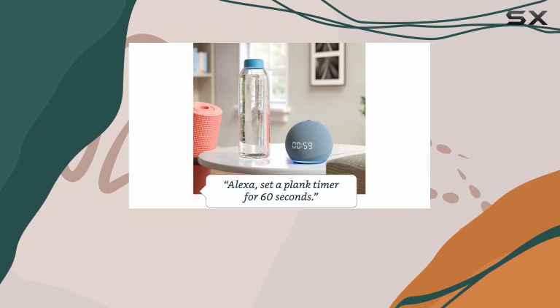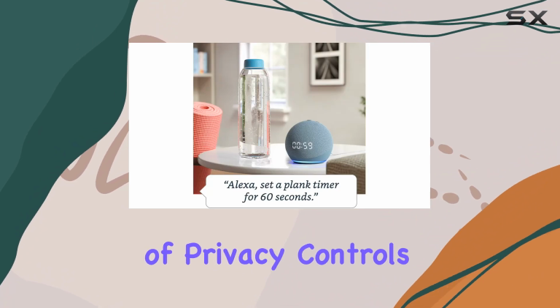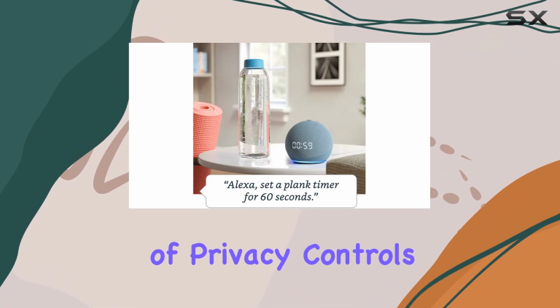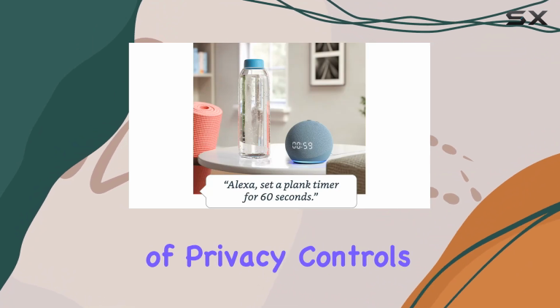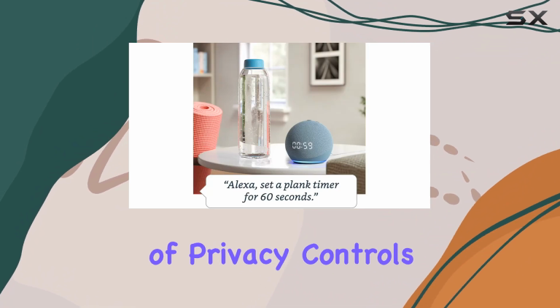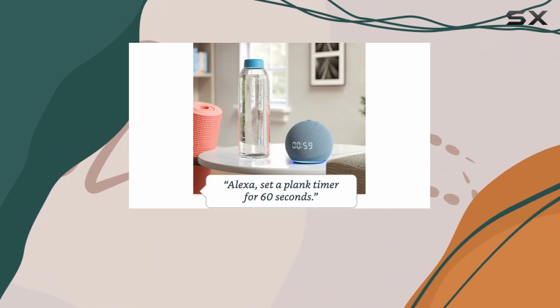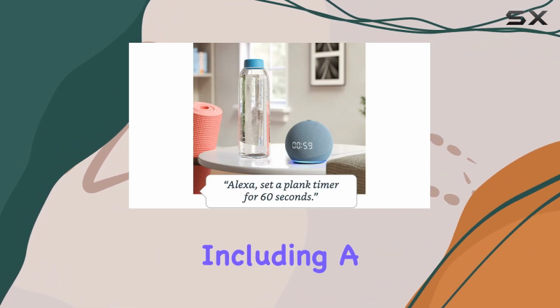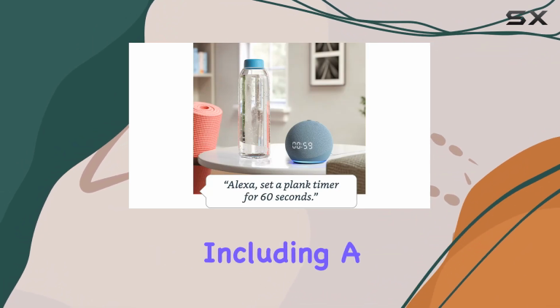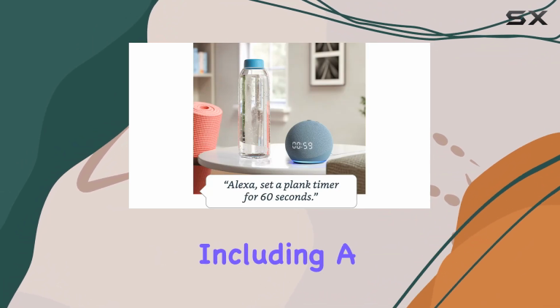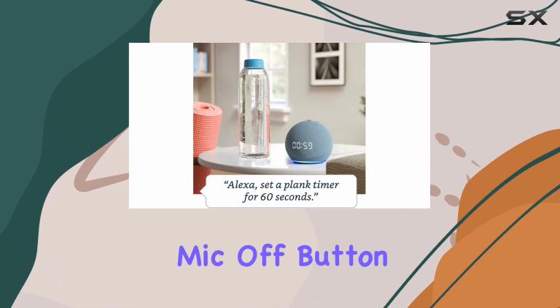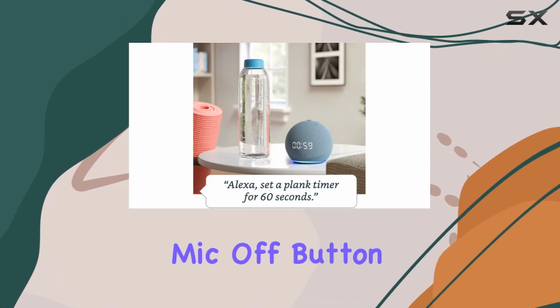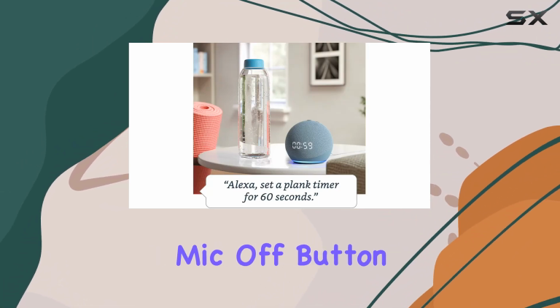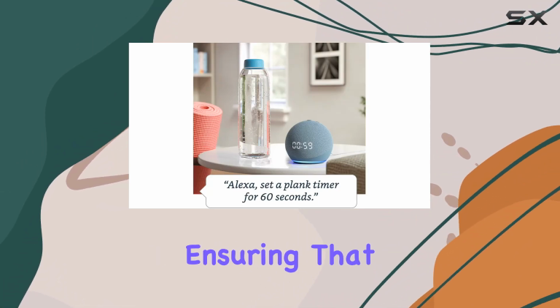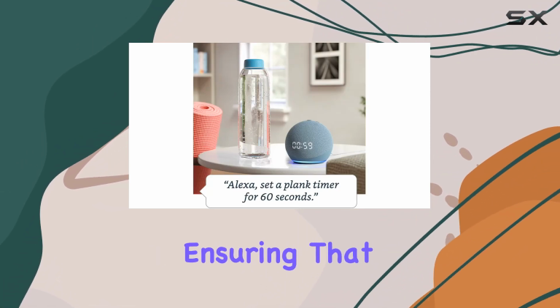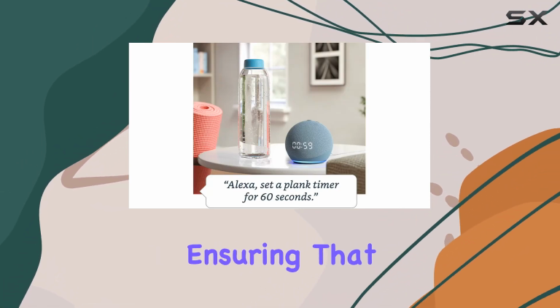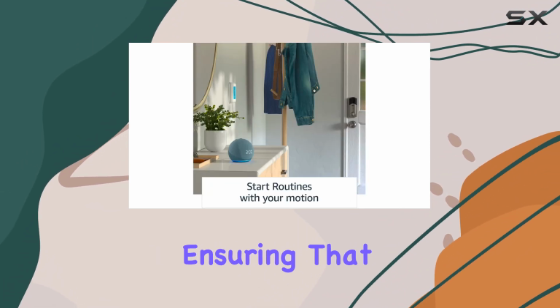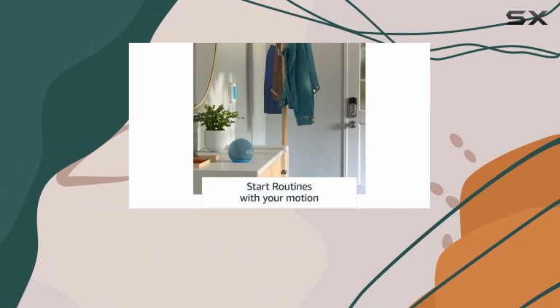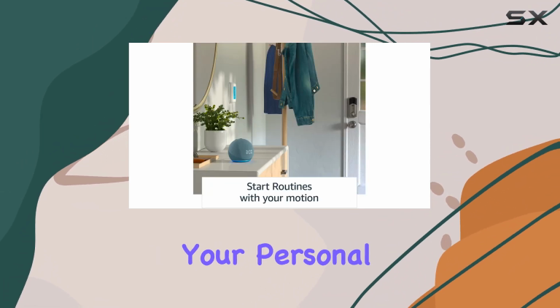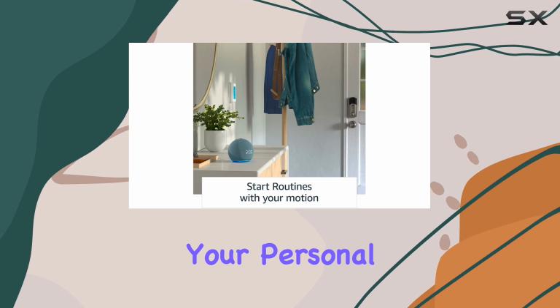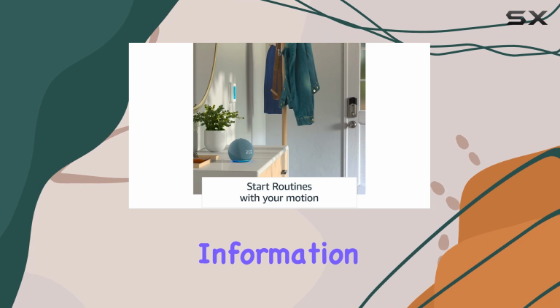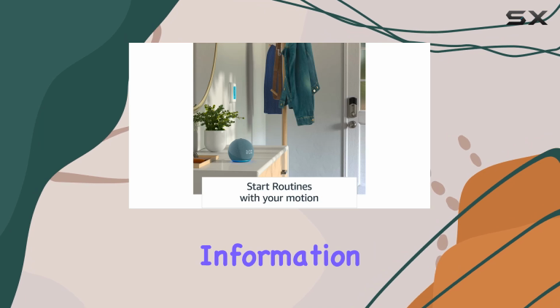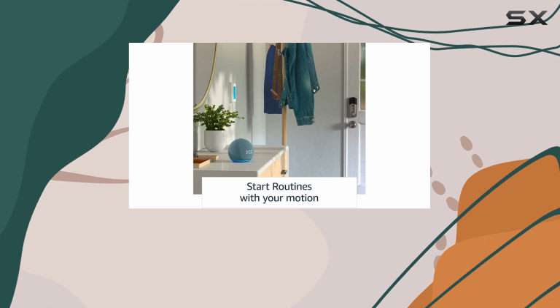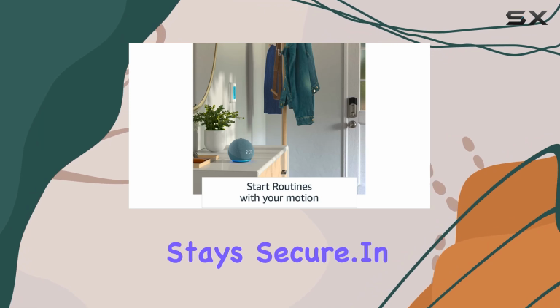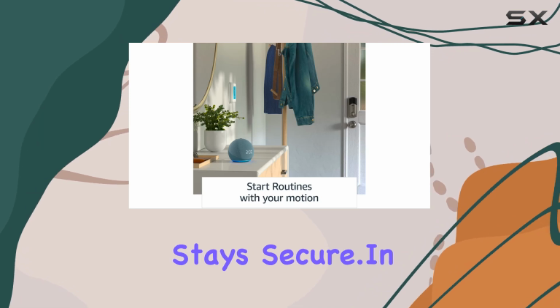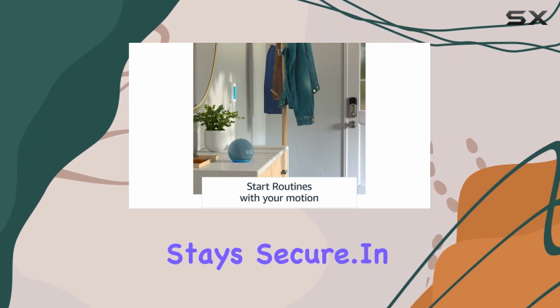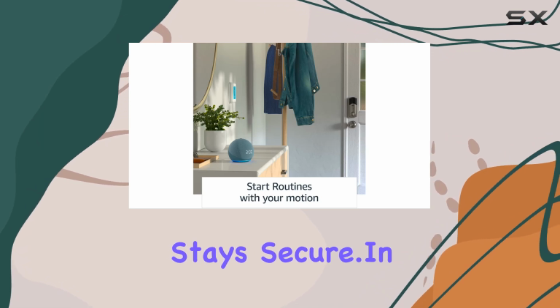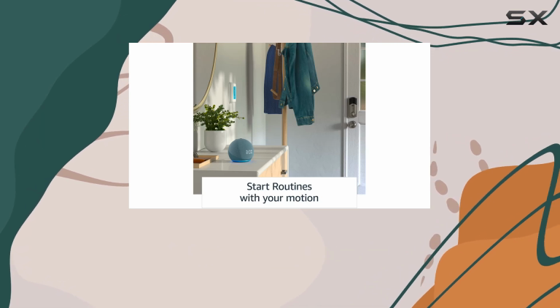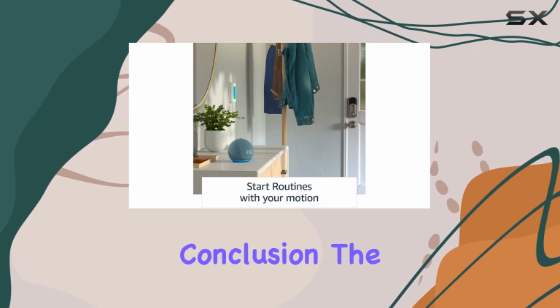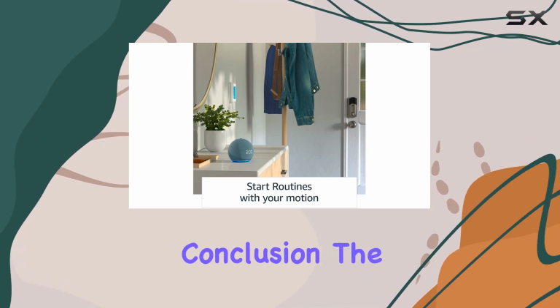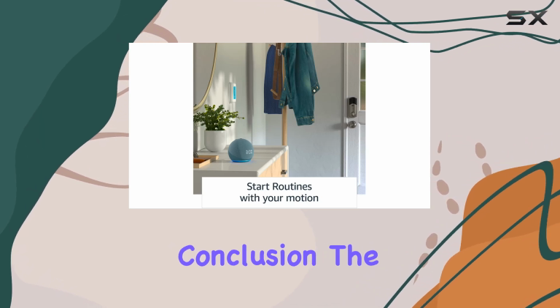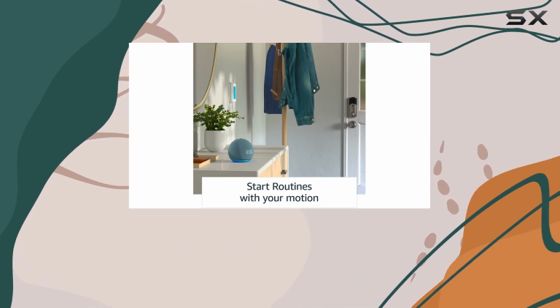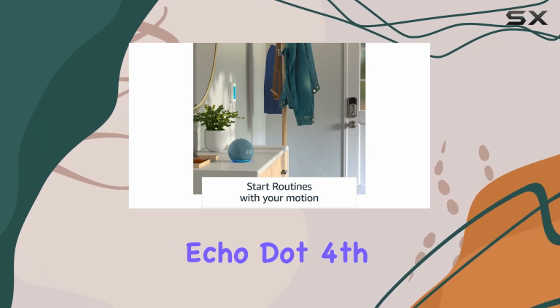Privacy is a priority with the Echo Dot. Amazon emphasizes multiple layers of privacy controls, including a mic off button, ensuring that your personal information stays secure.